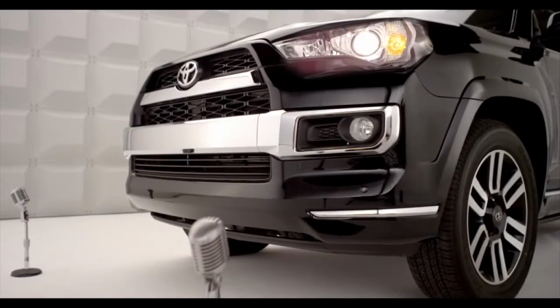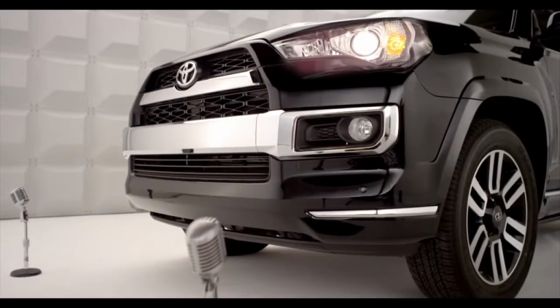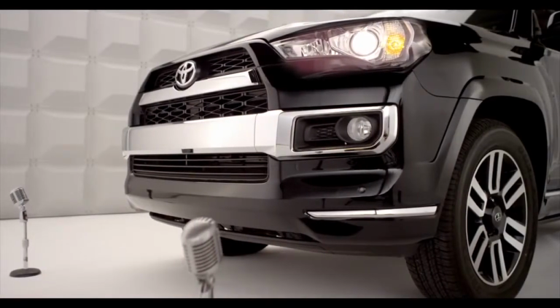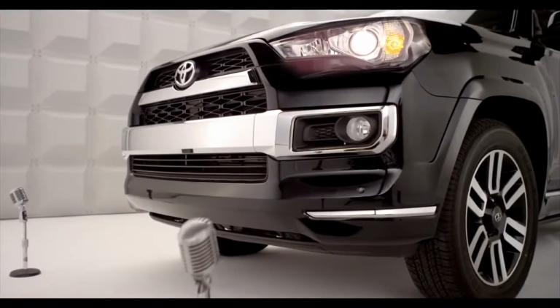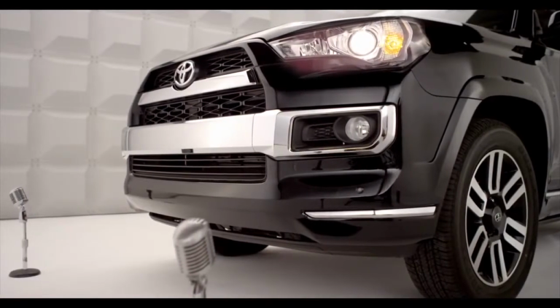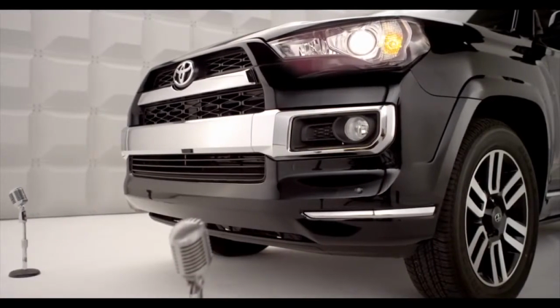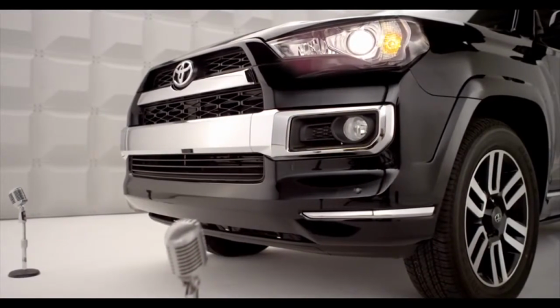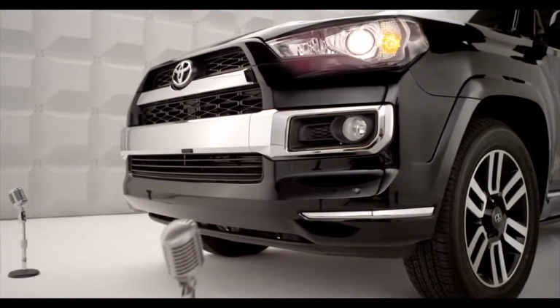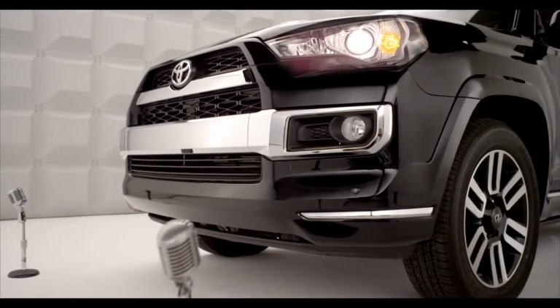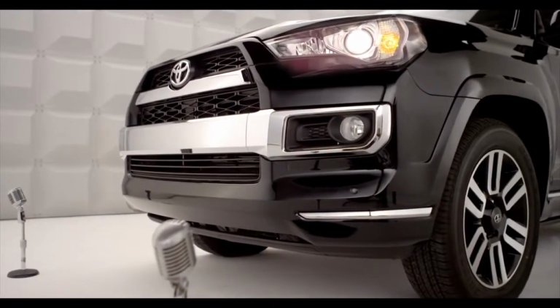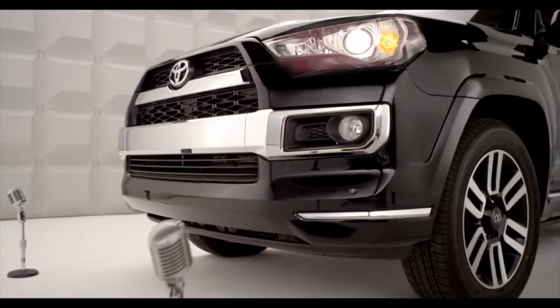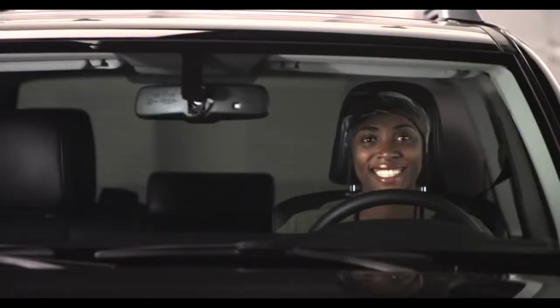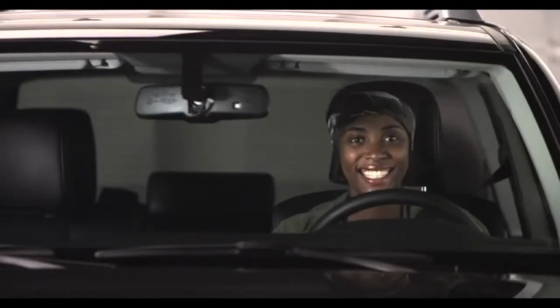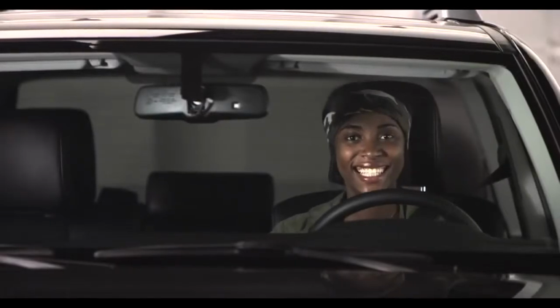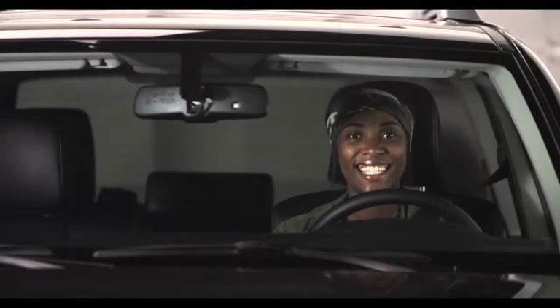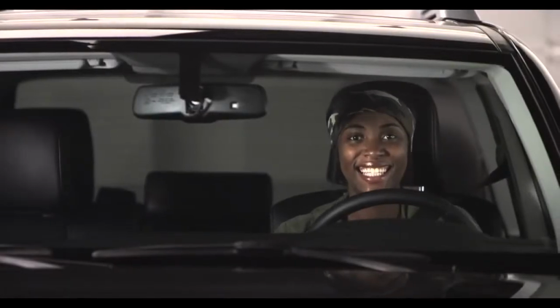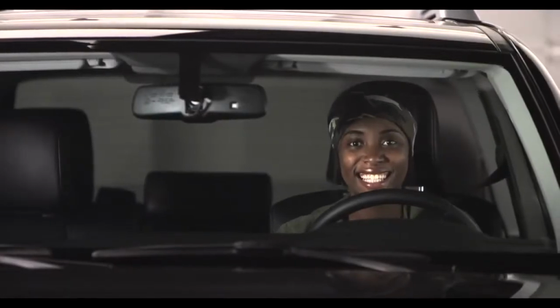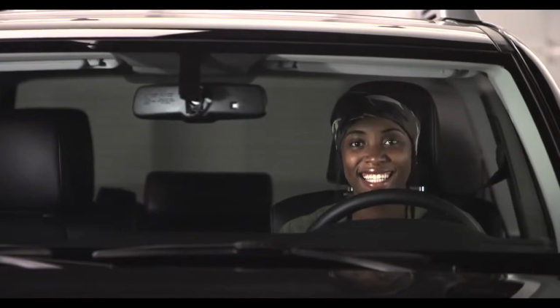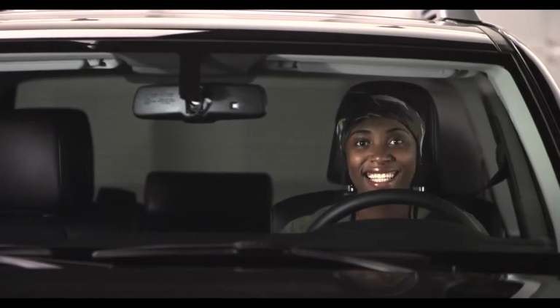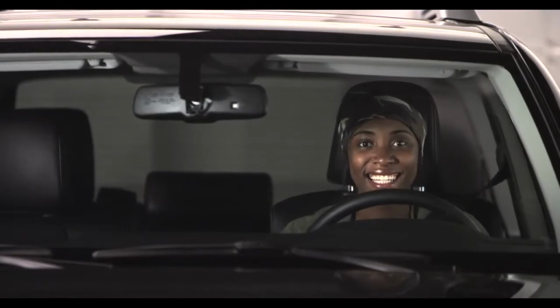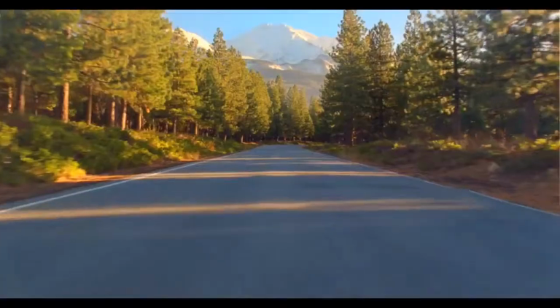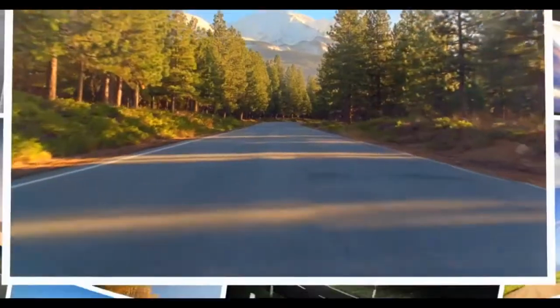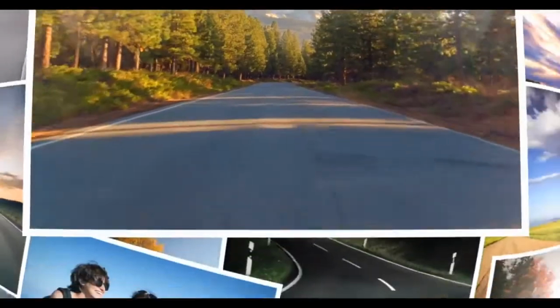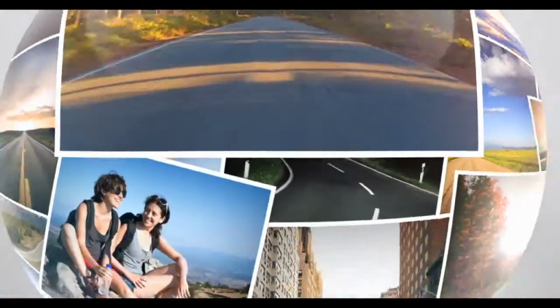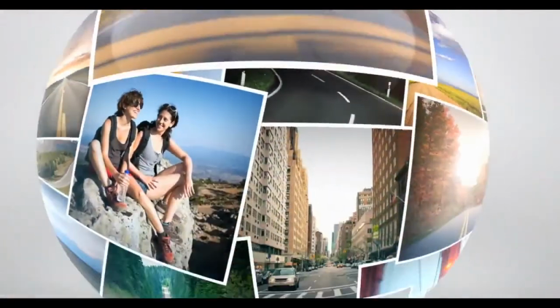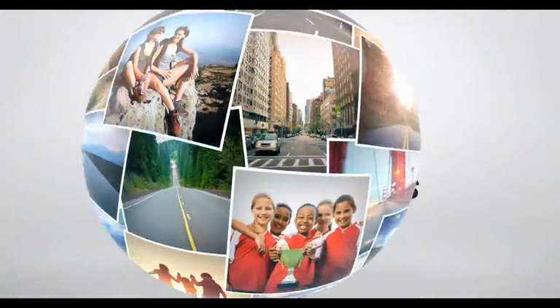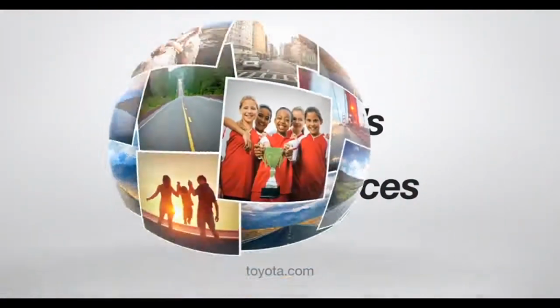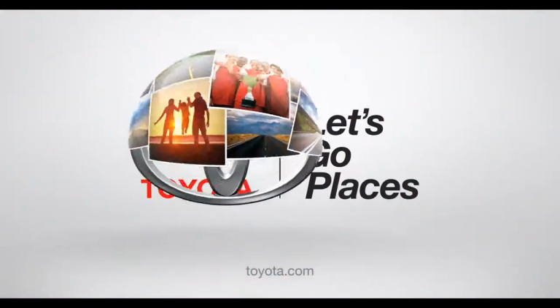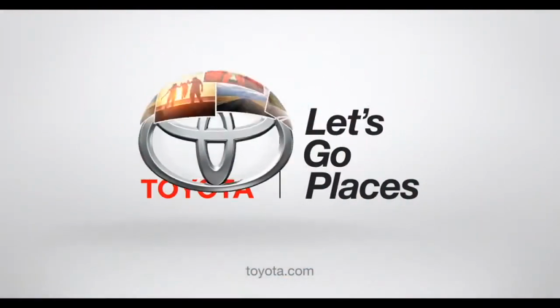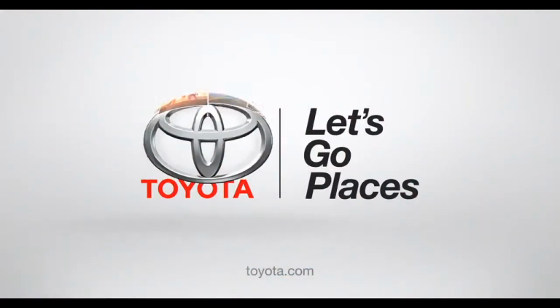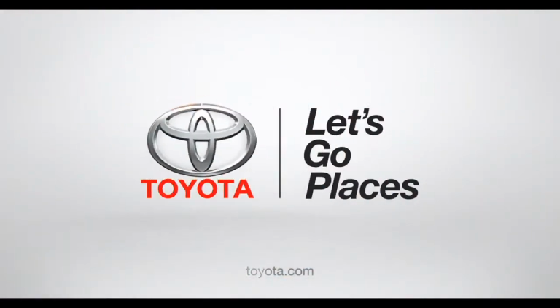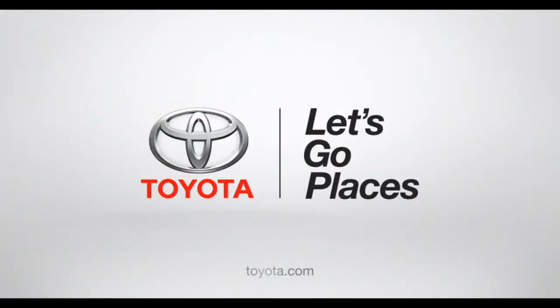So there you have it. I'm looking out for you too. Toyota — let's go places.